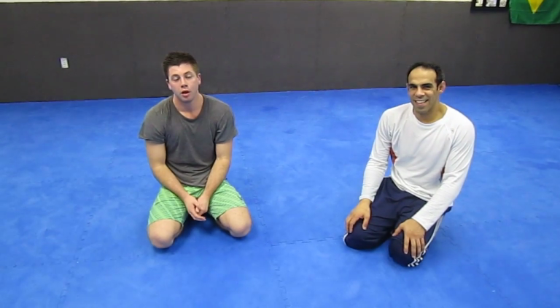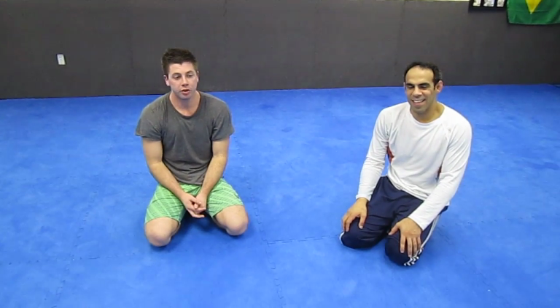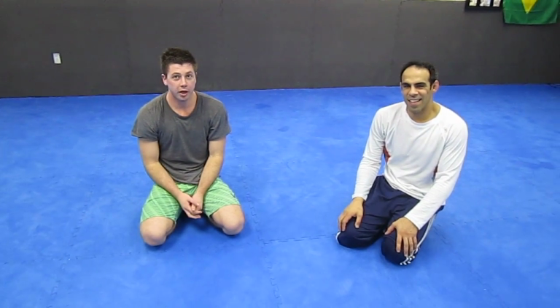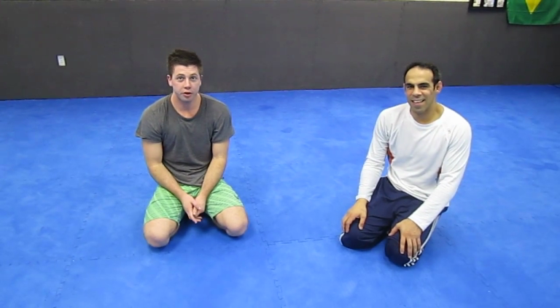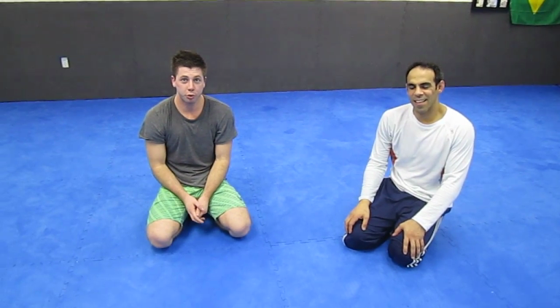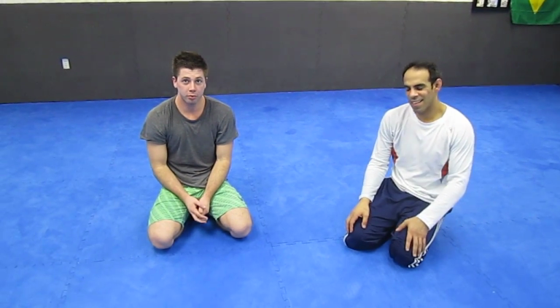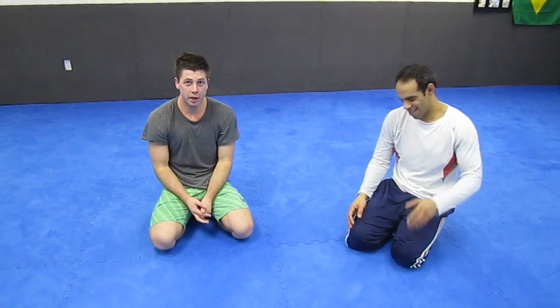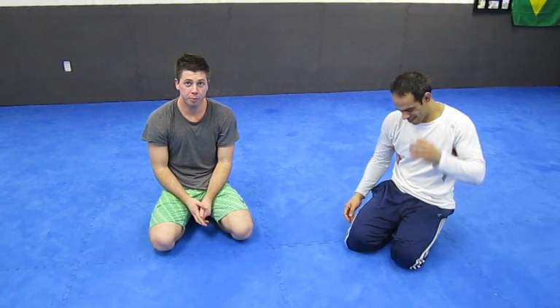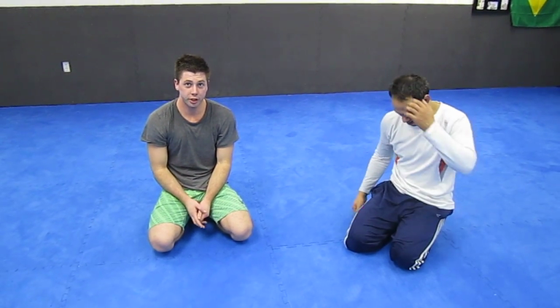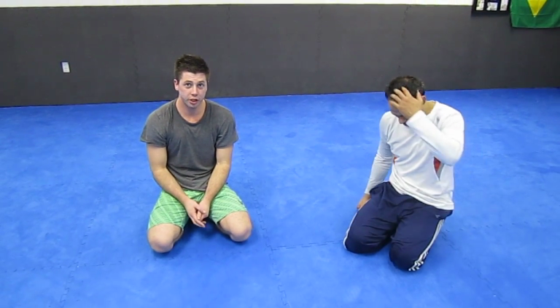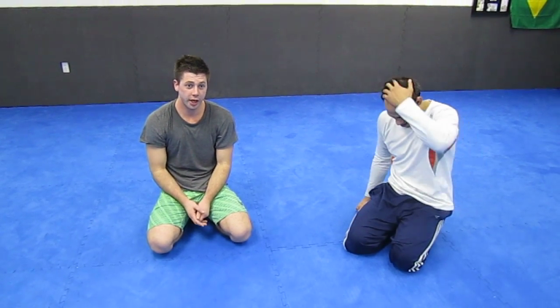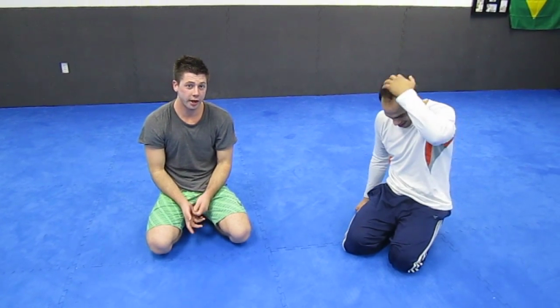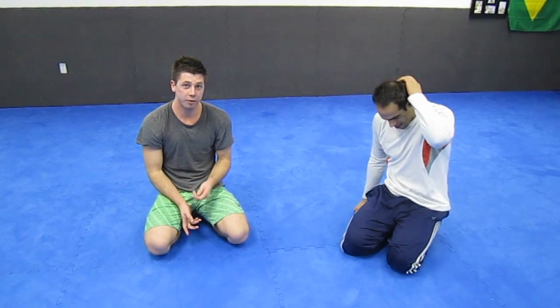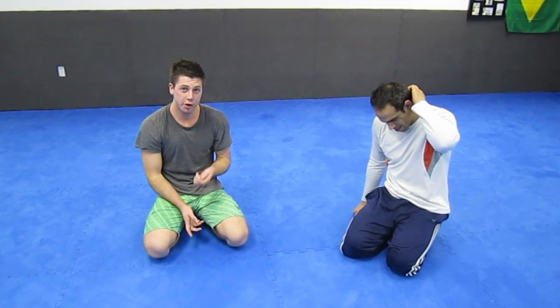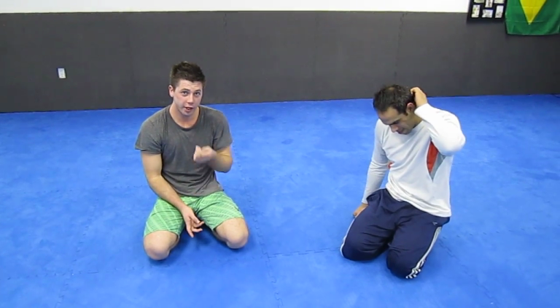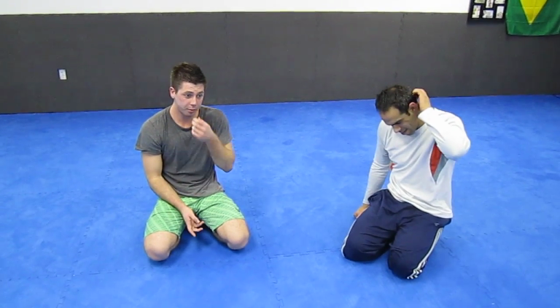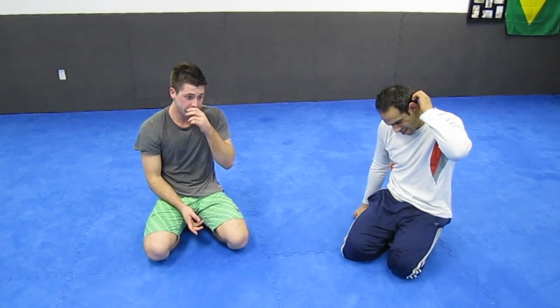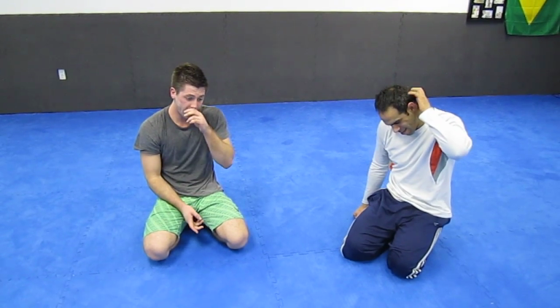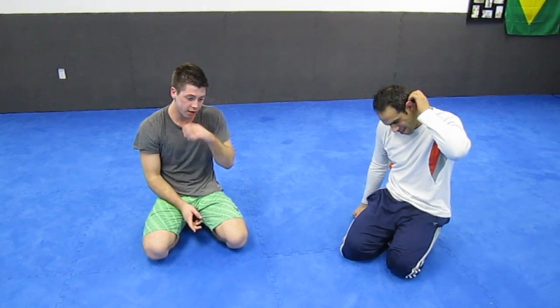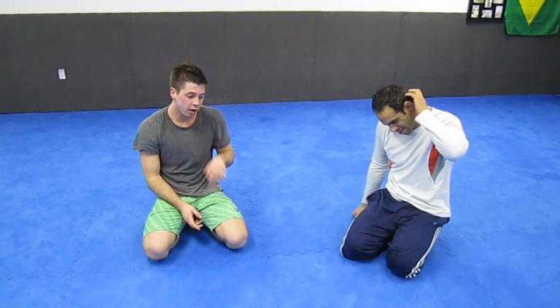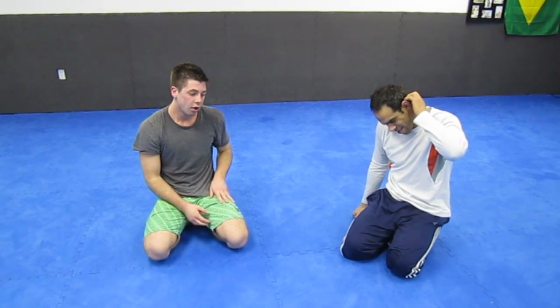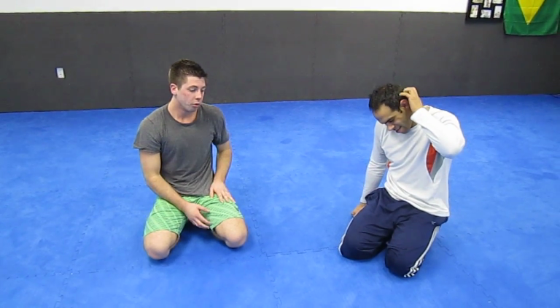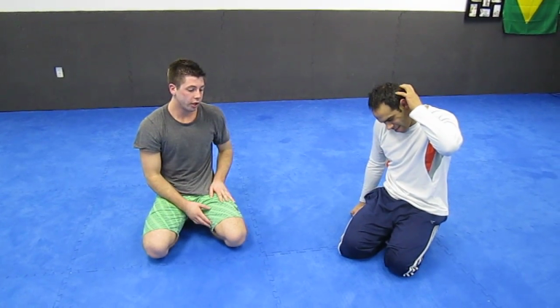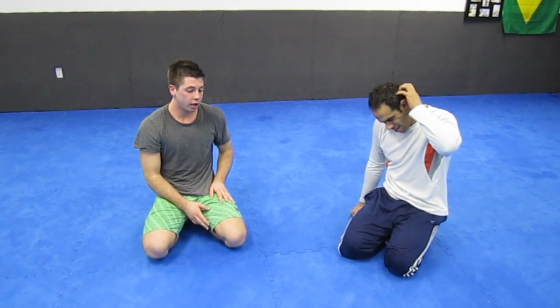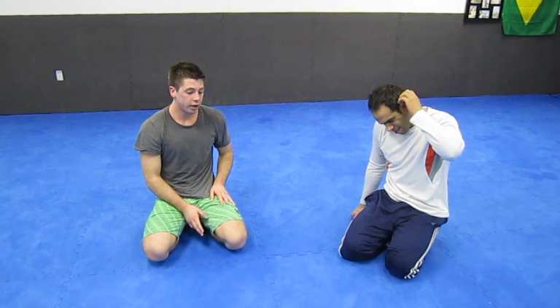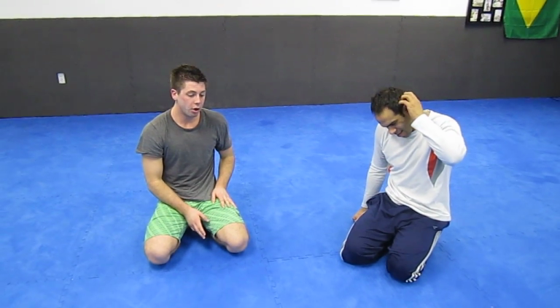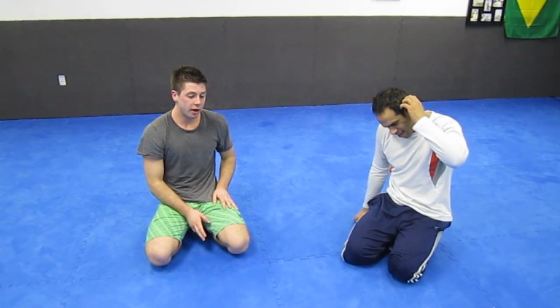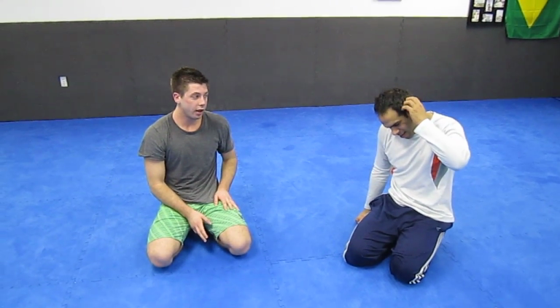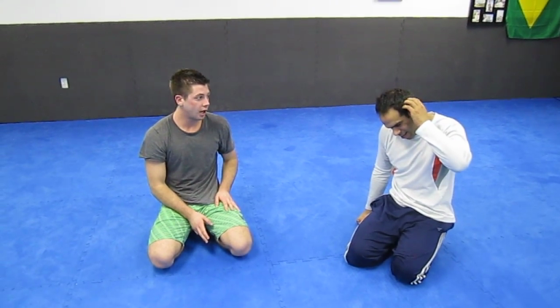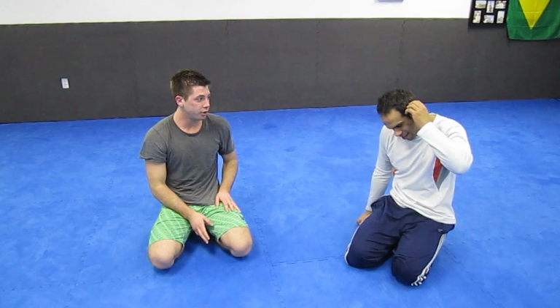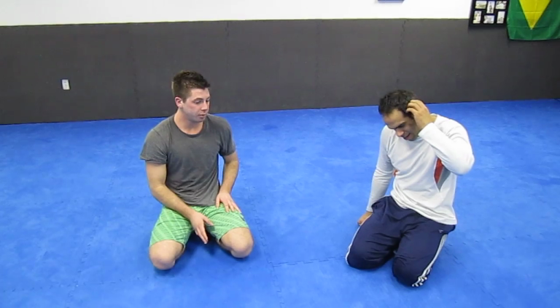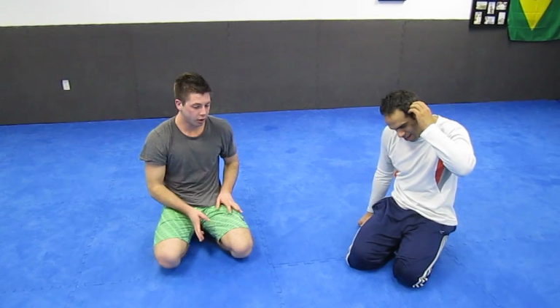What's up guys? Jordan from I Love BJJ and I Love Nogi. I'm here with Ken. We're going to go over a helicopter knee bar.